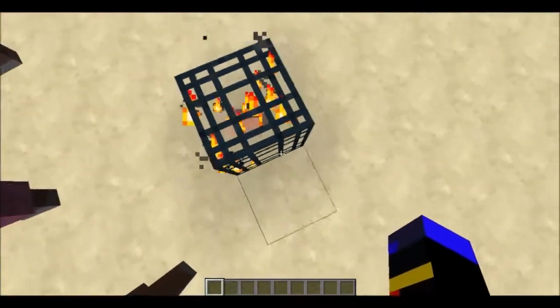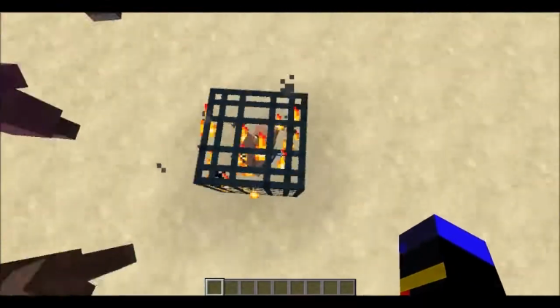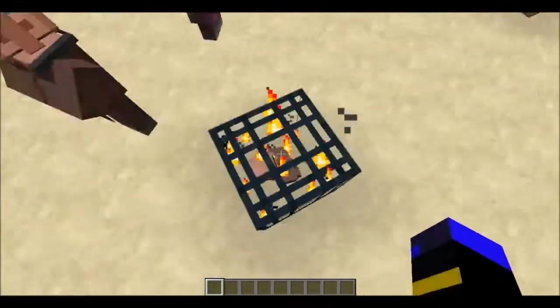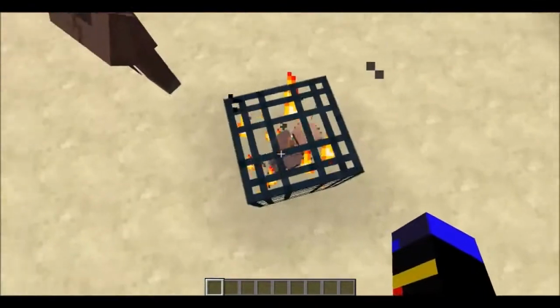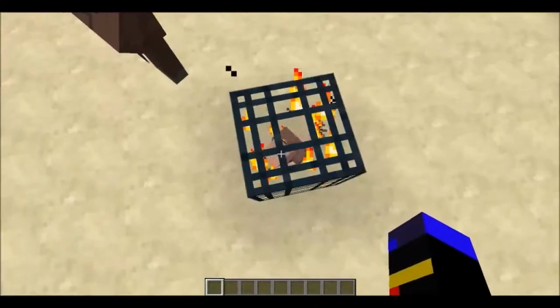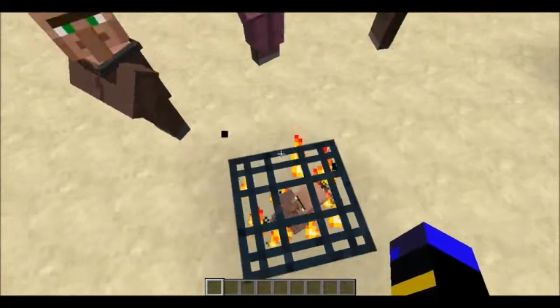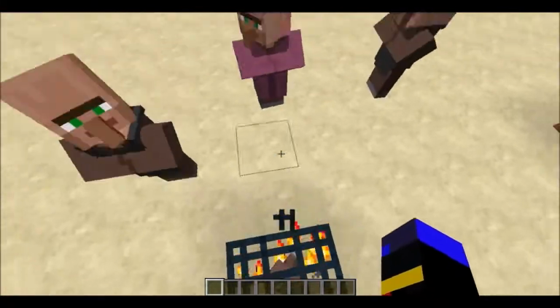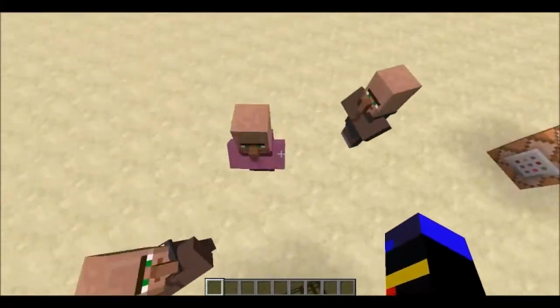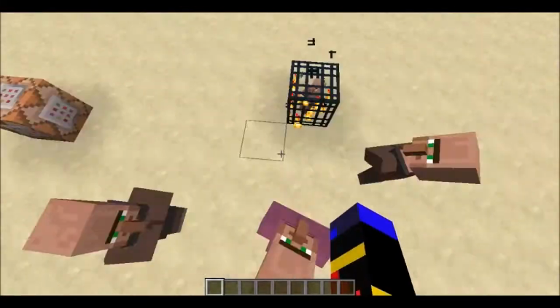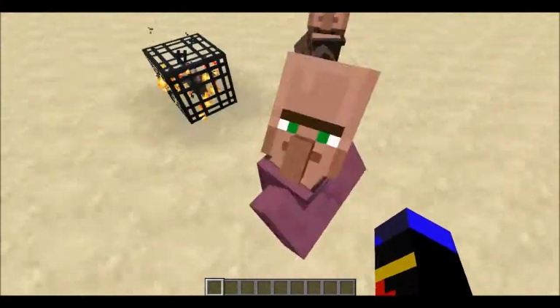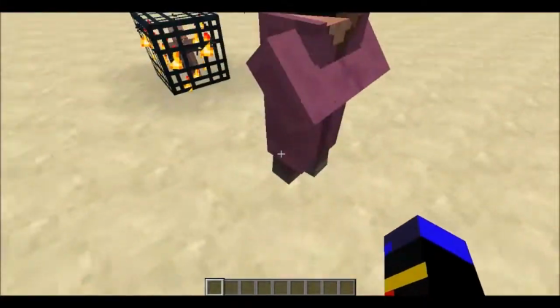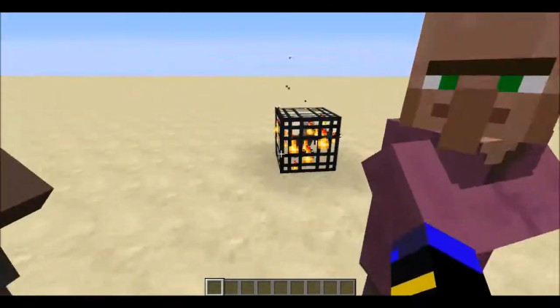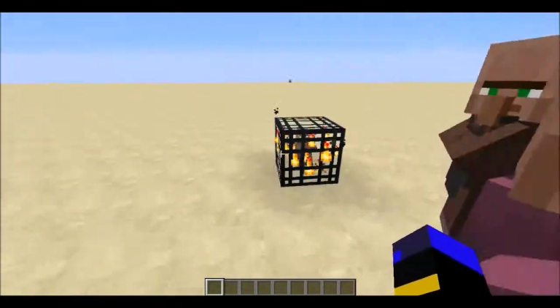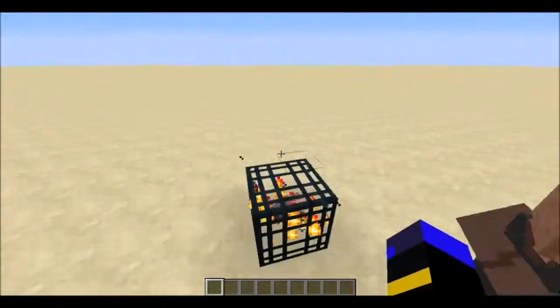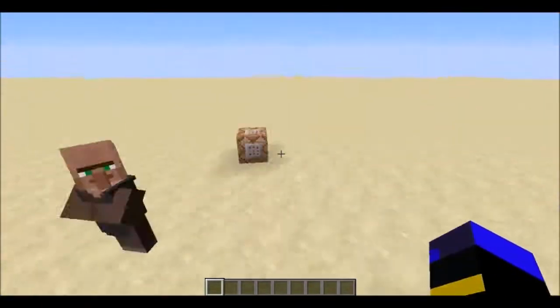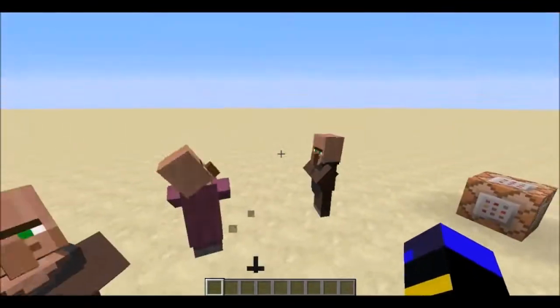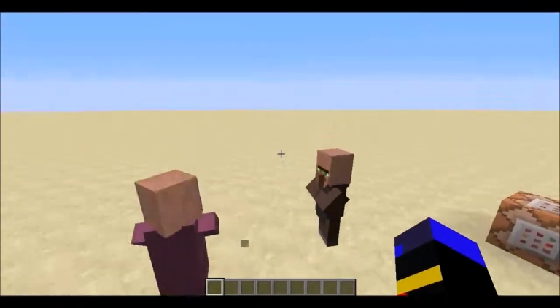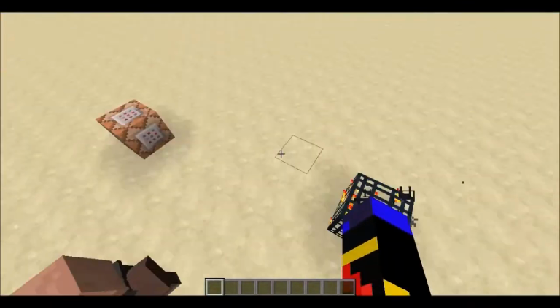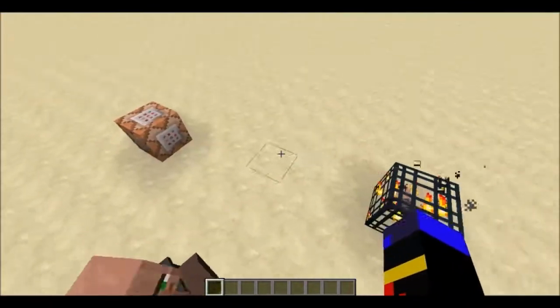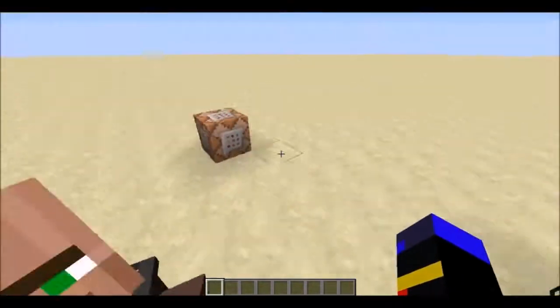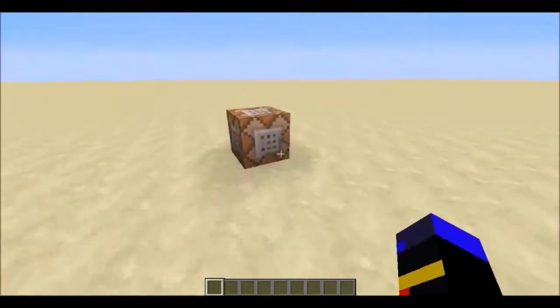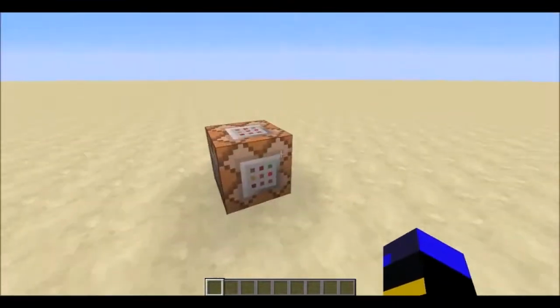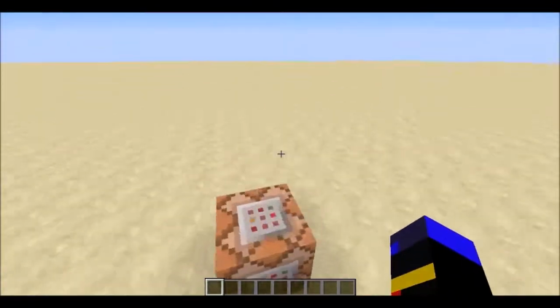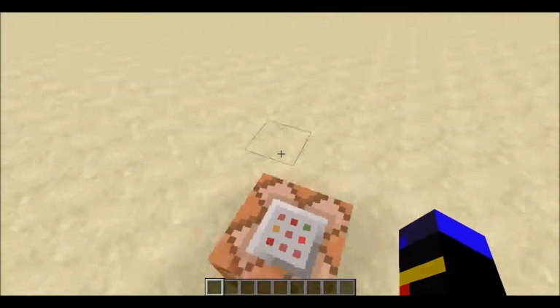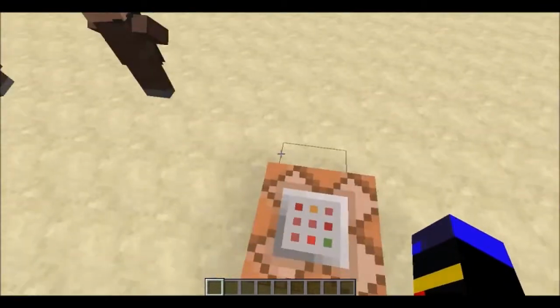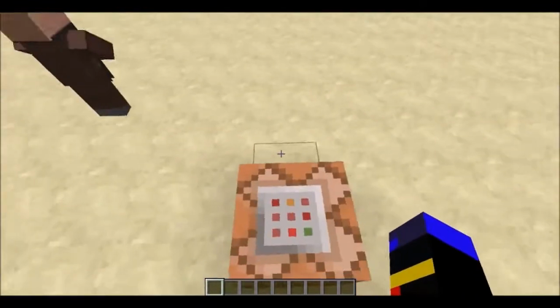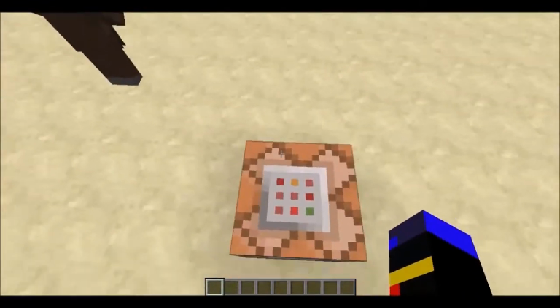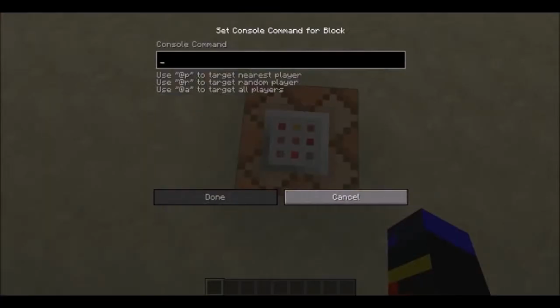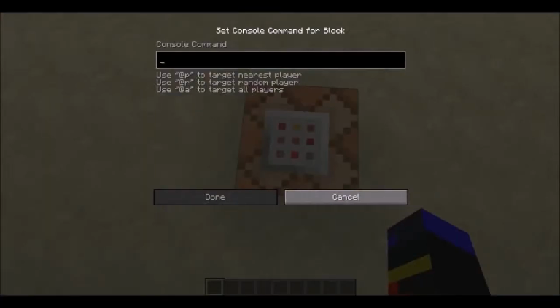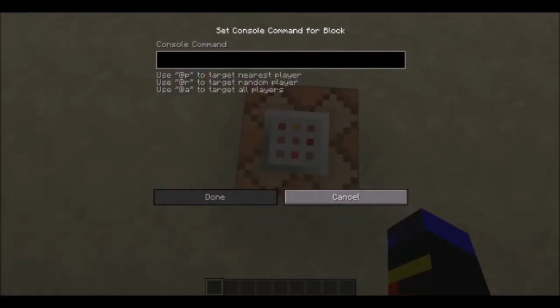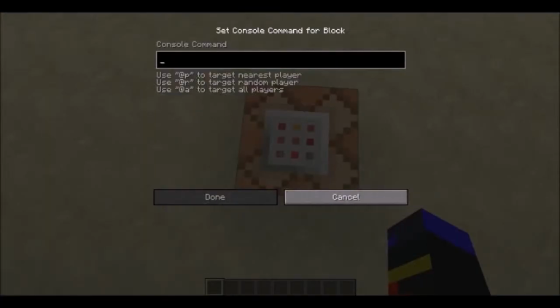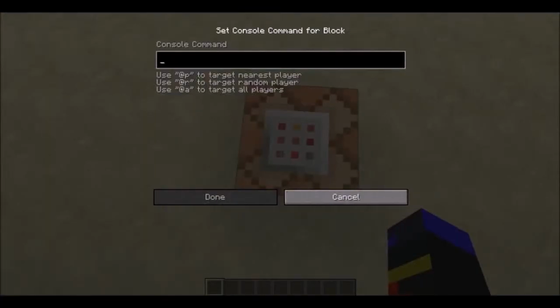And here you go — here's your little villager spawner. That's pretty cool. That's one way of doing it — a proper mob spawner. Now stick around and you can see what else you can do with command blocks using /summon commands.